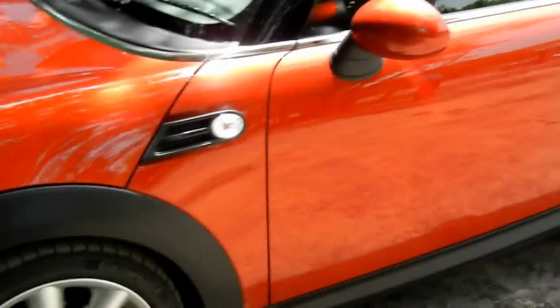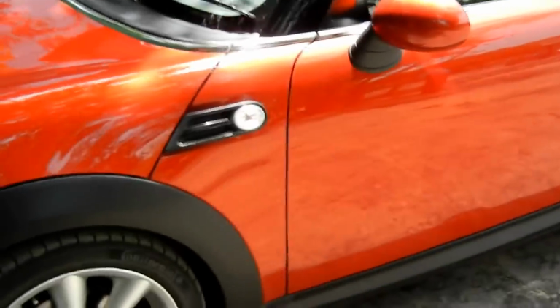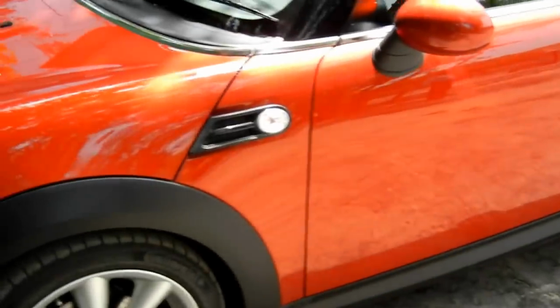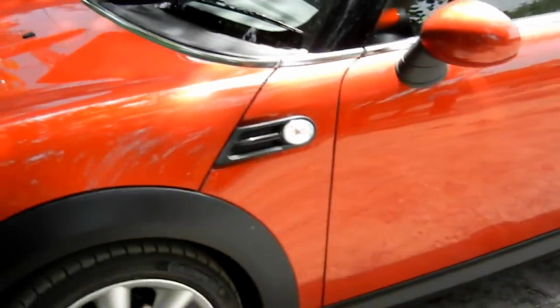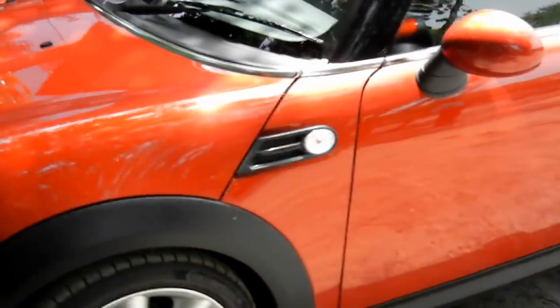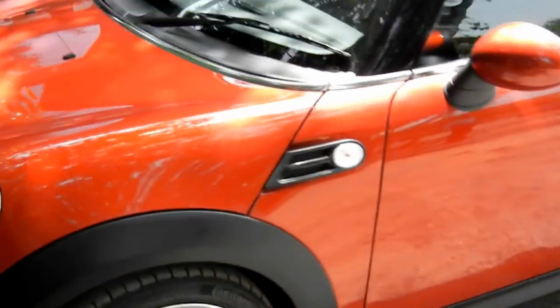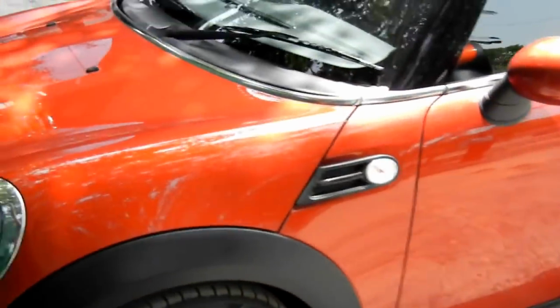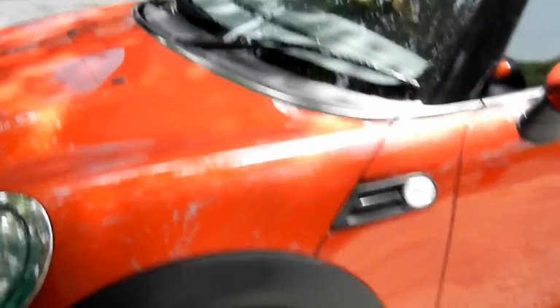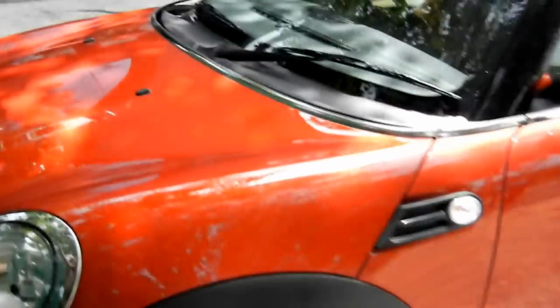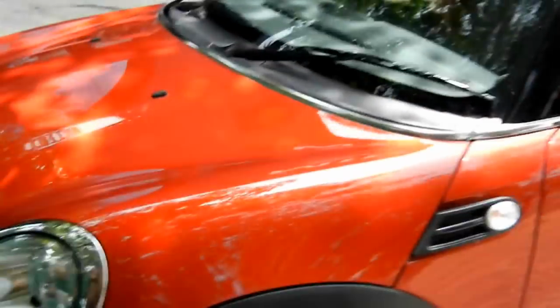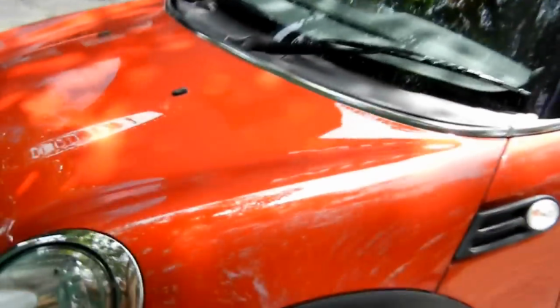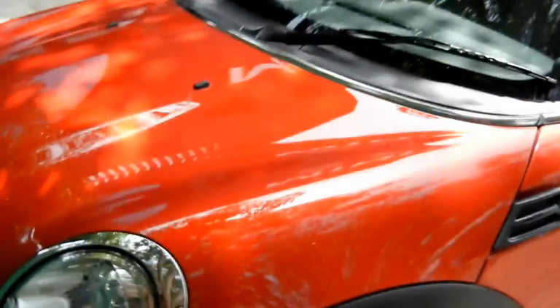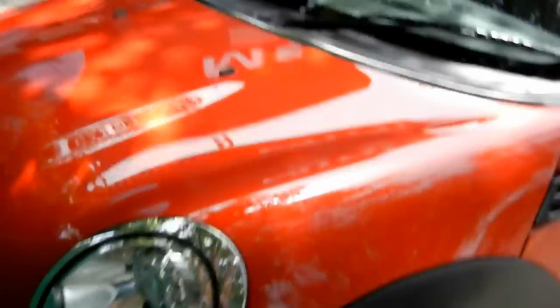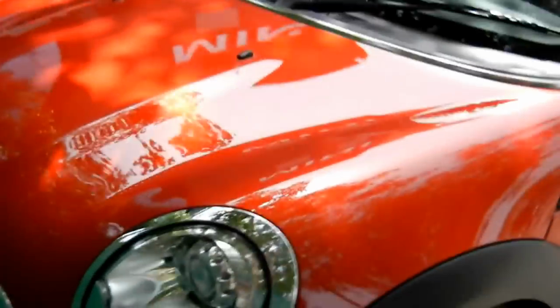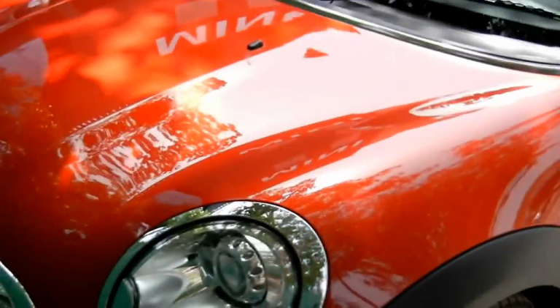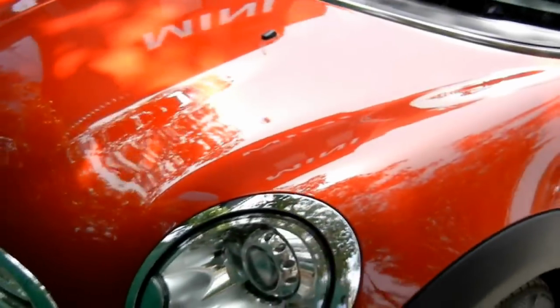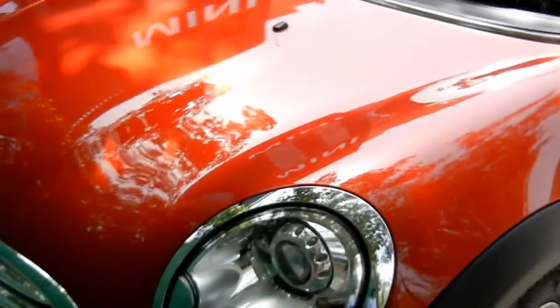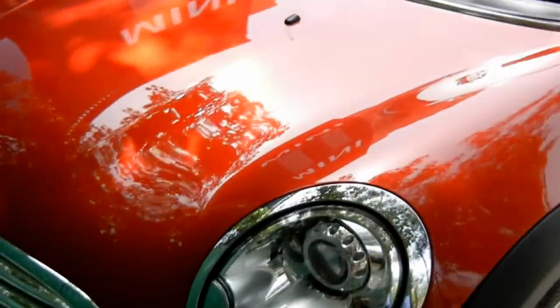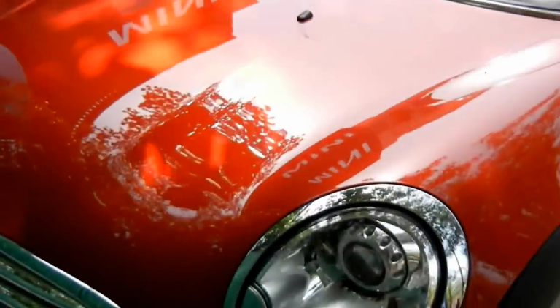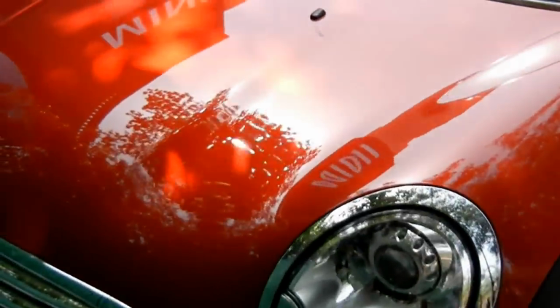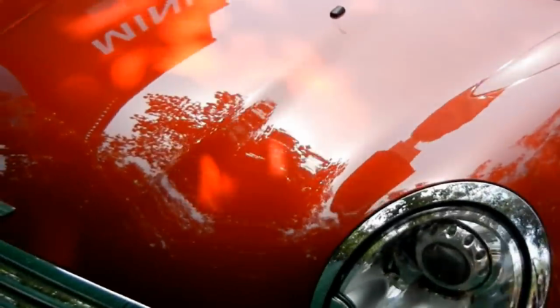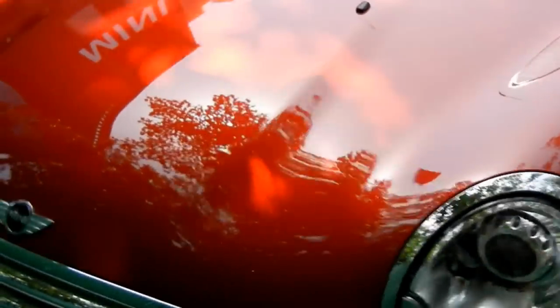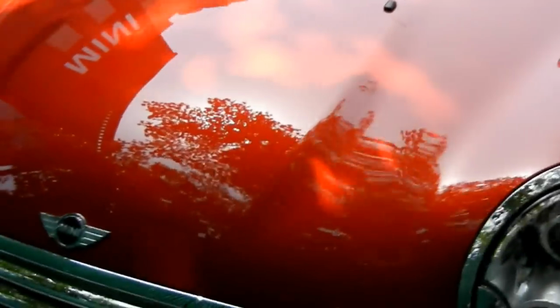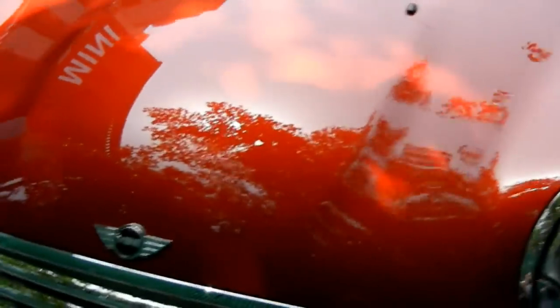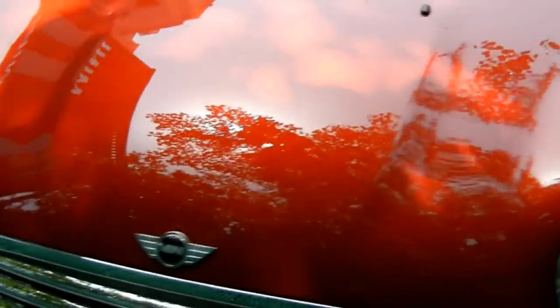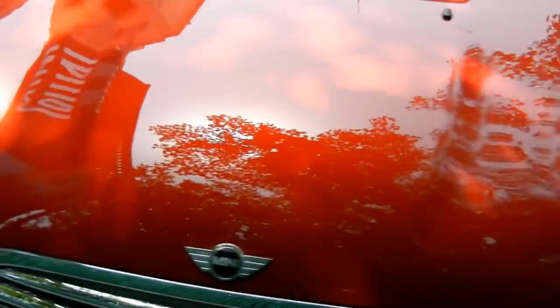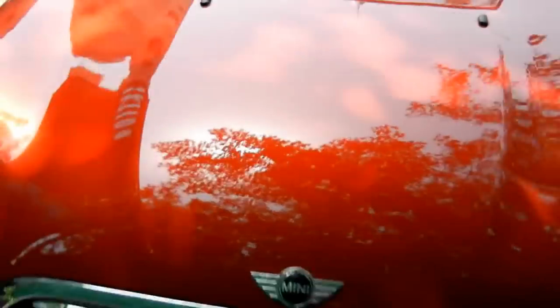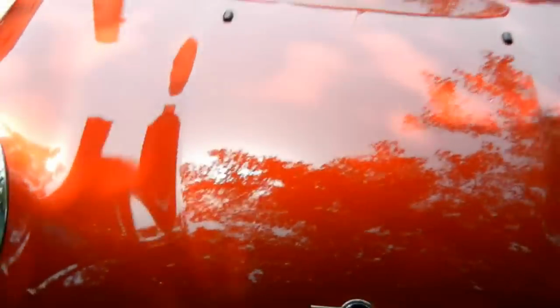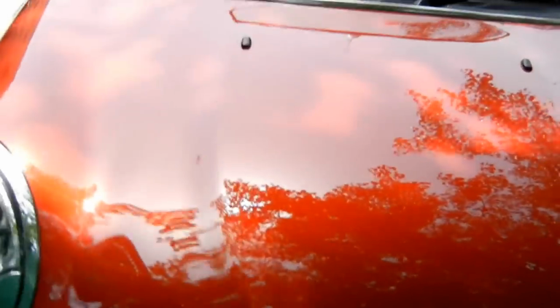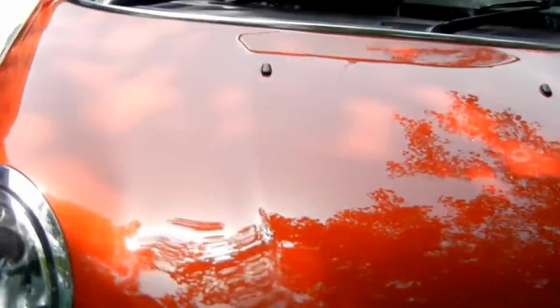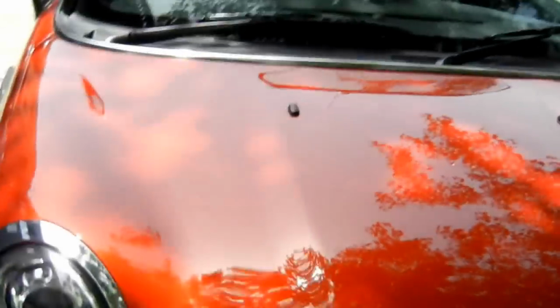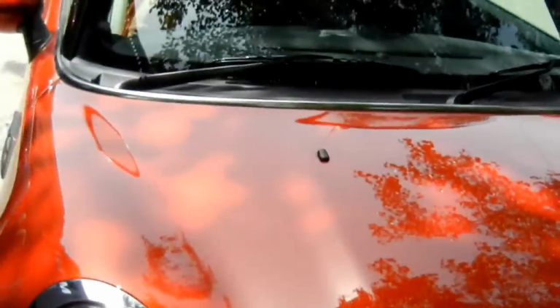This is it from us. Thanks for watching. This is the Mini Cooper S Convertible.